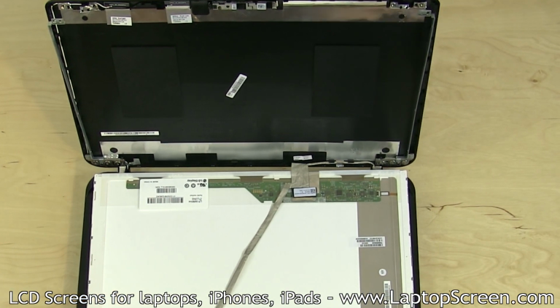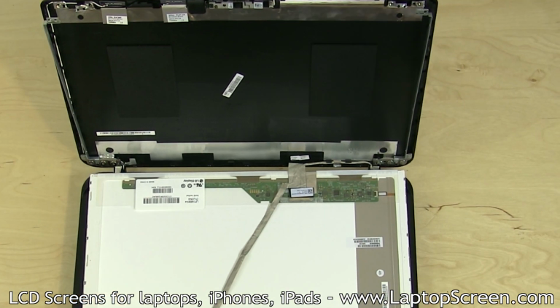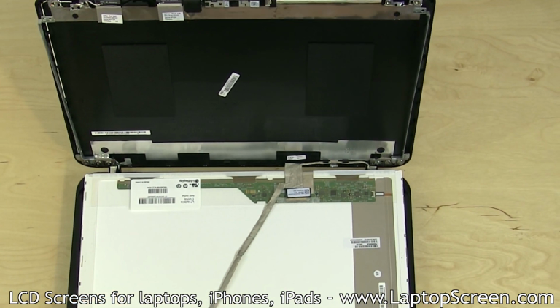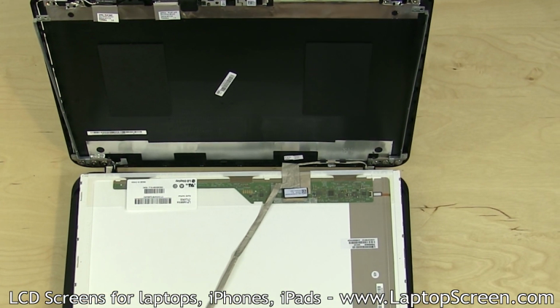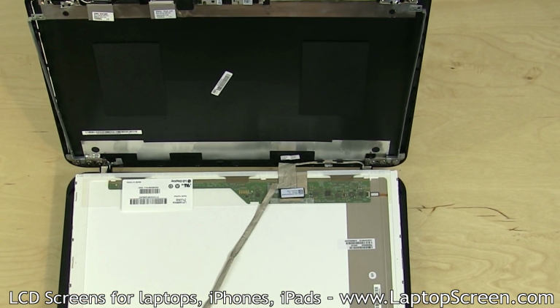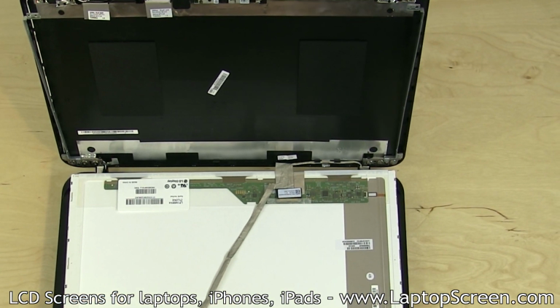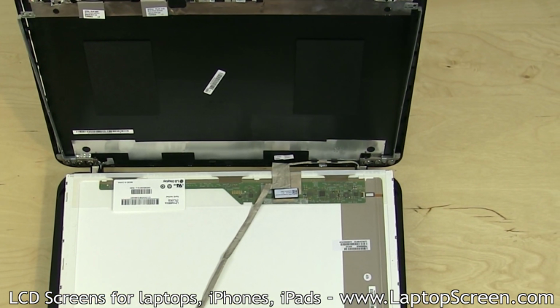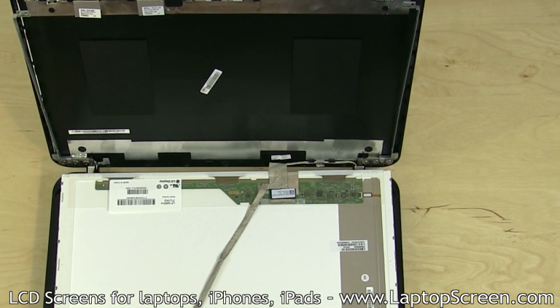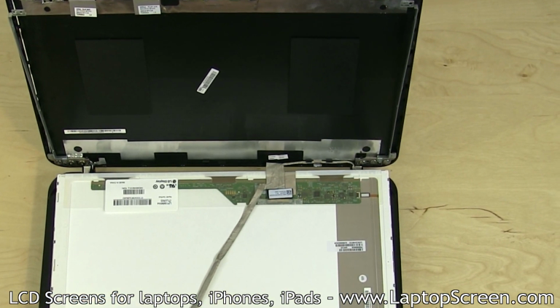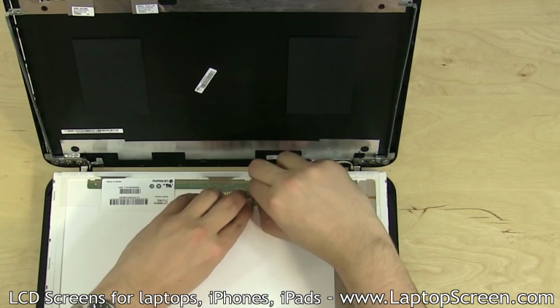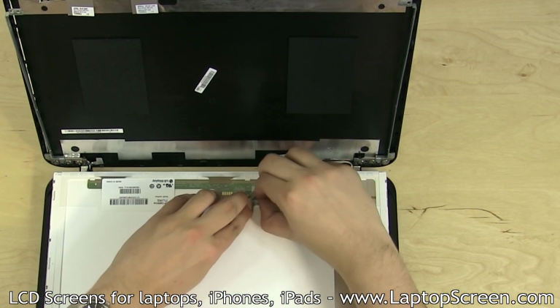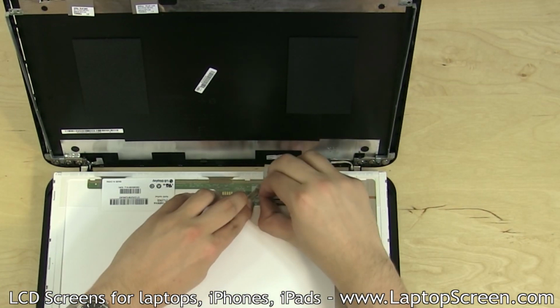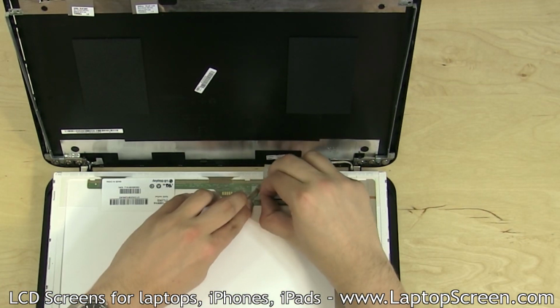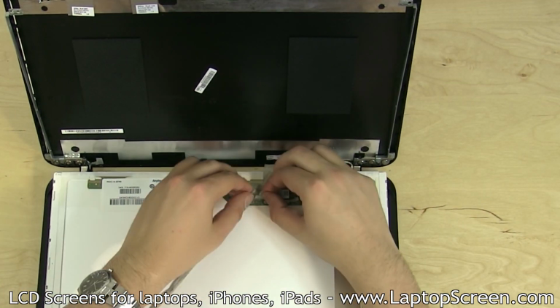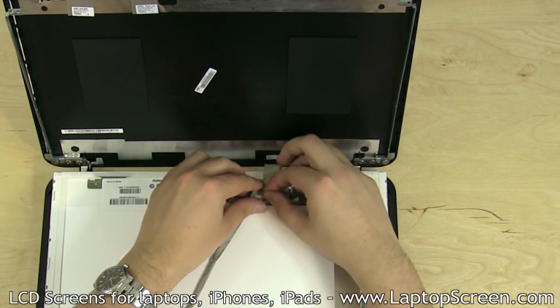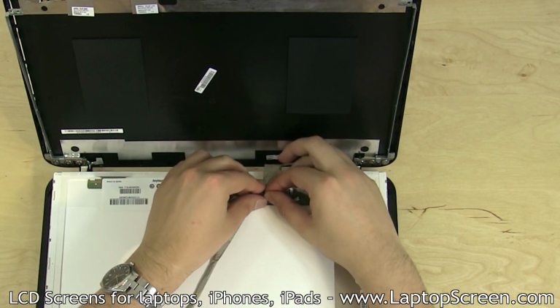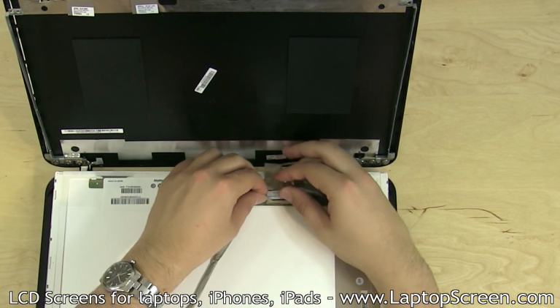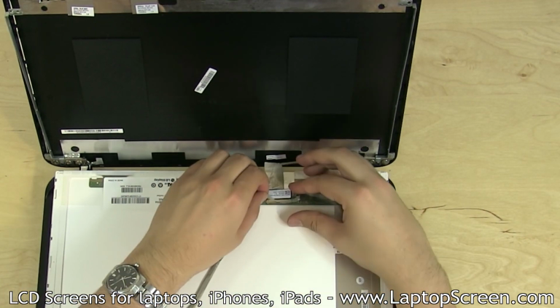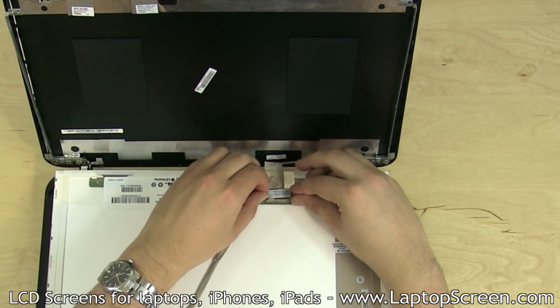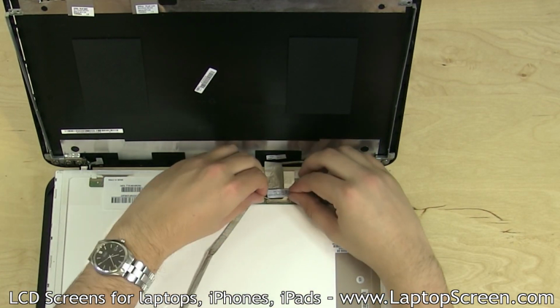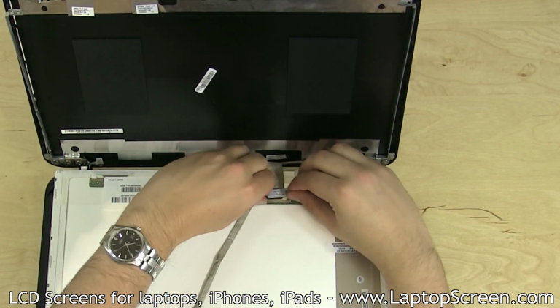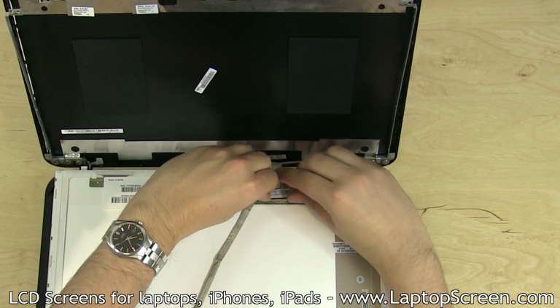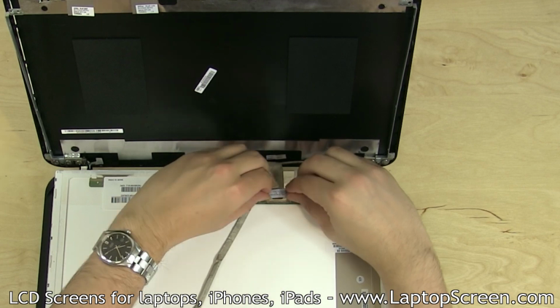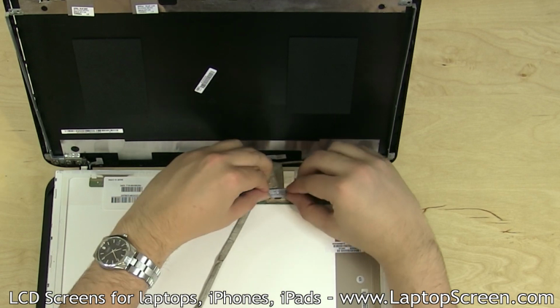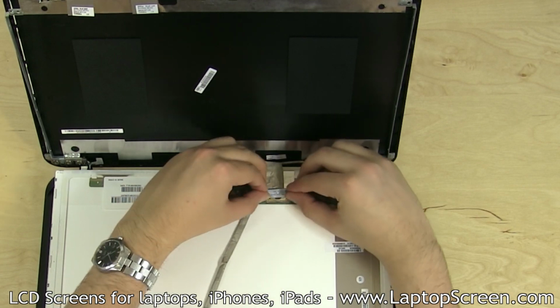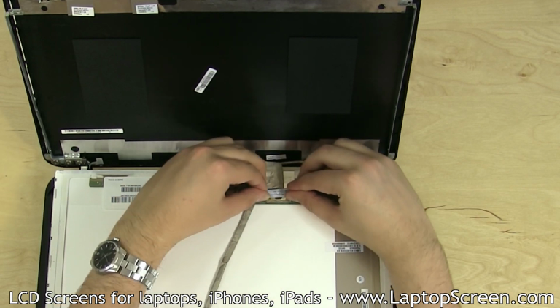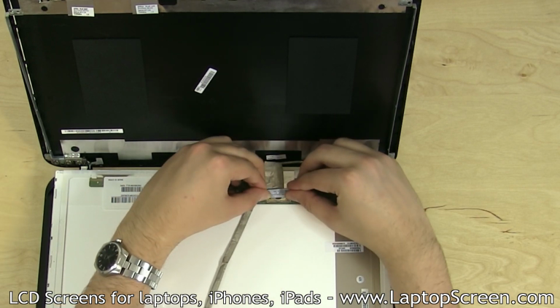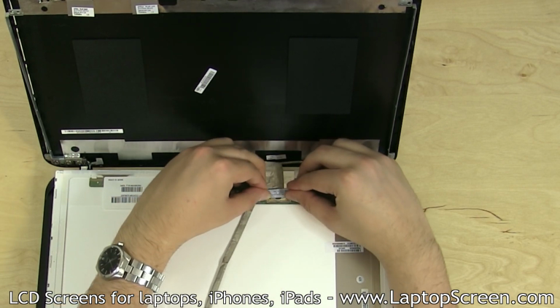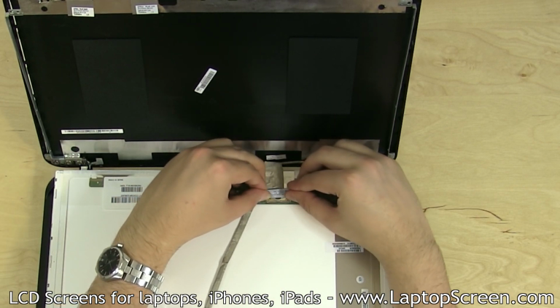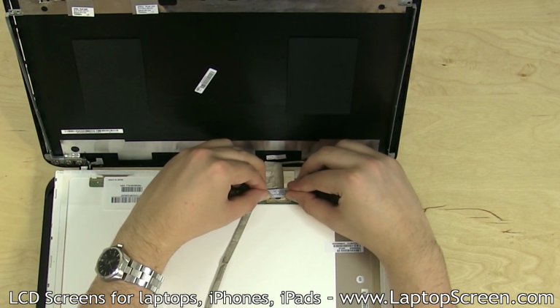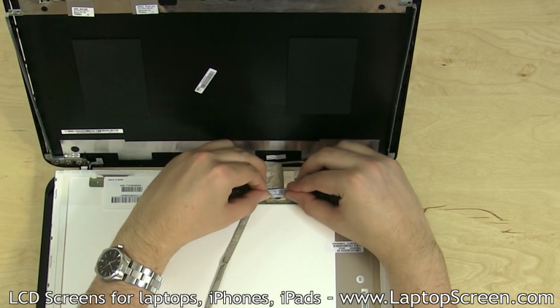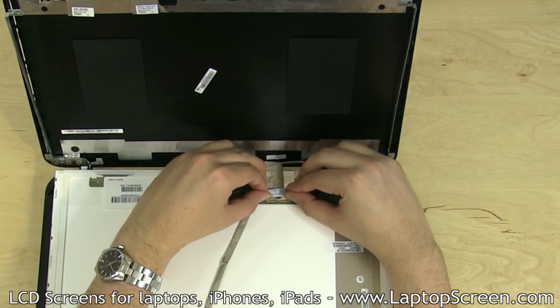Place the LCD panel on the keyboard. Peel the screen tape securing the video cable, then gently disconnect the video cable.